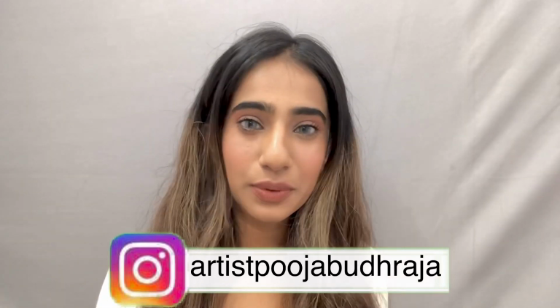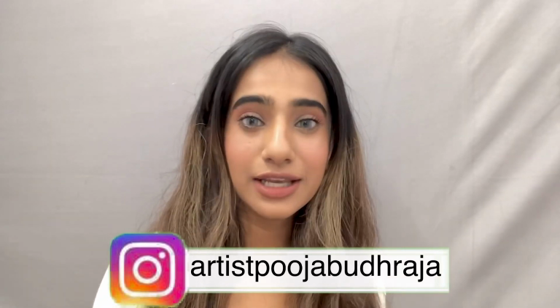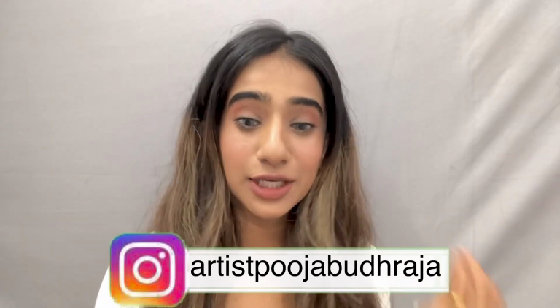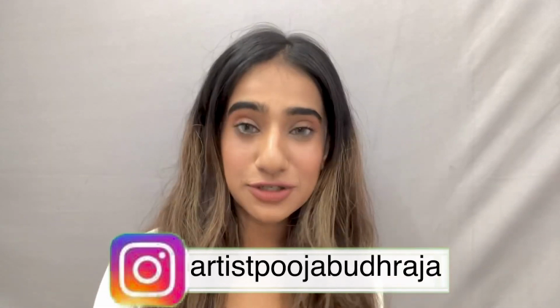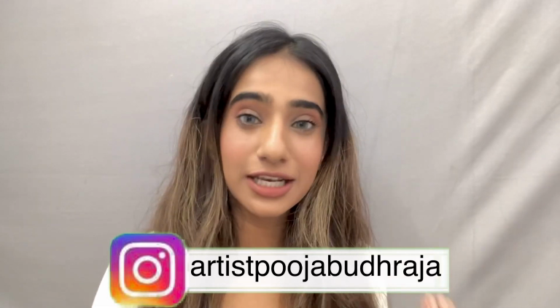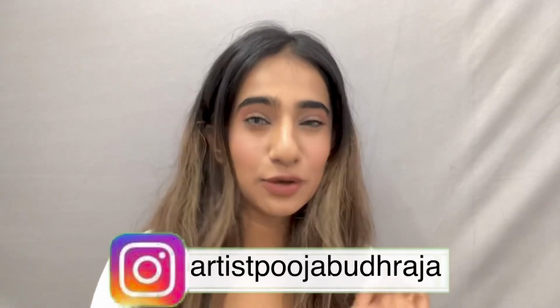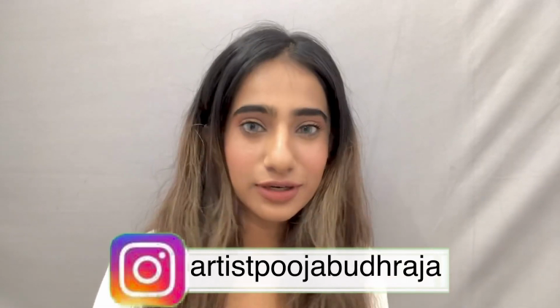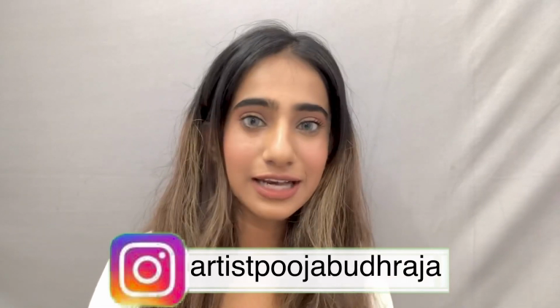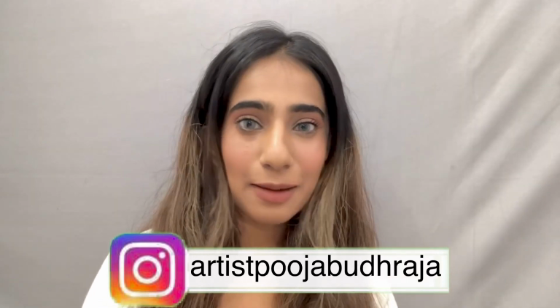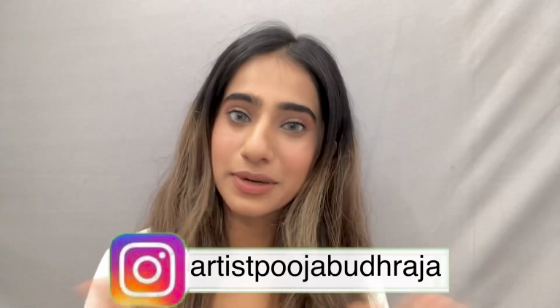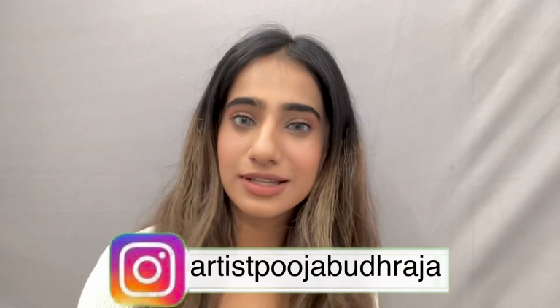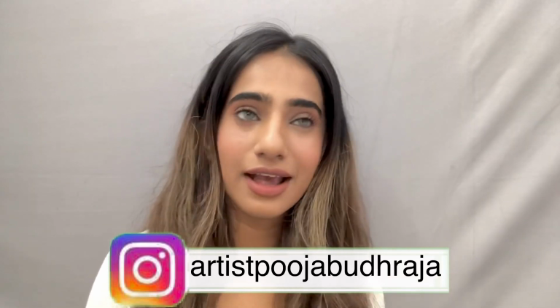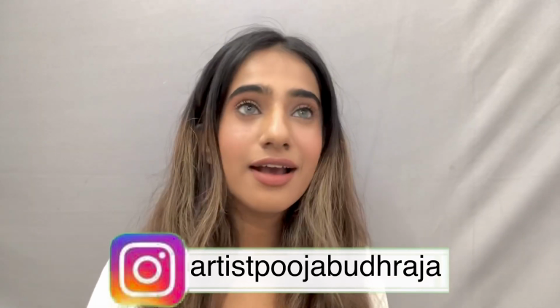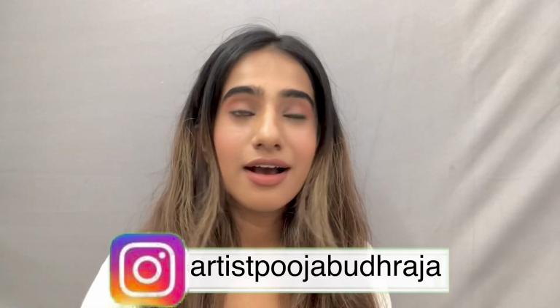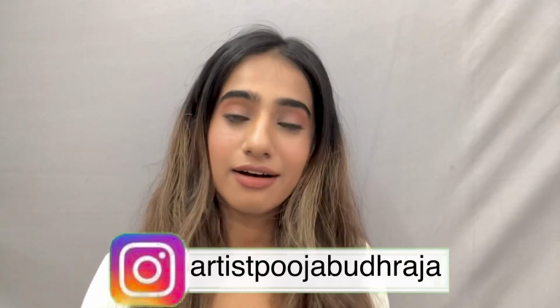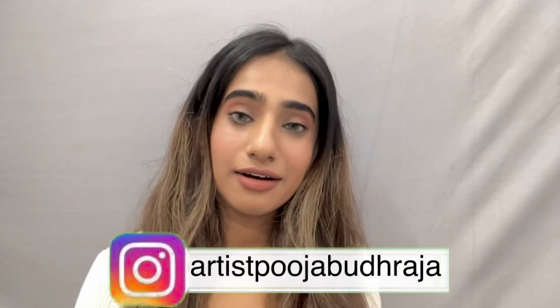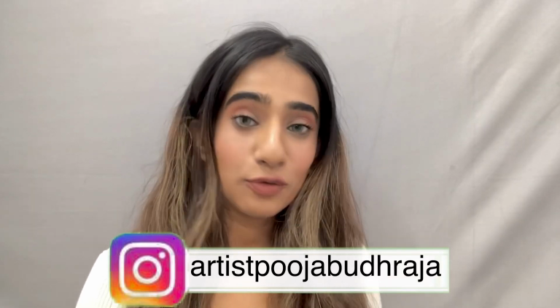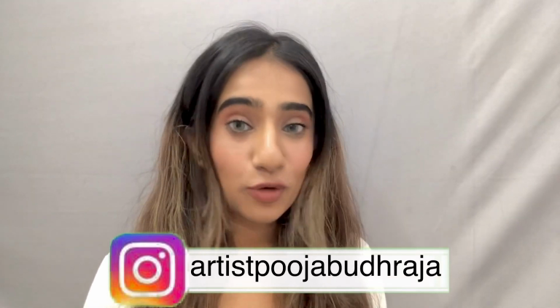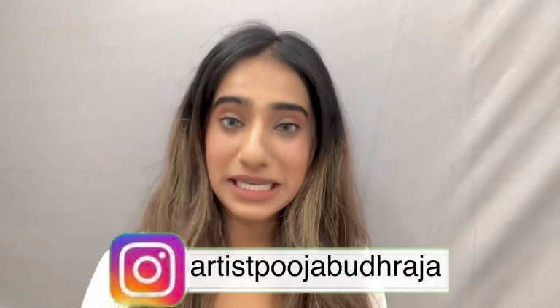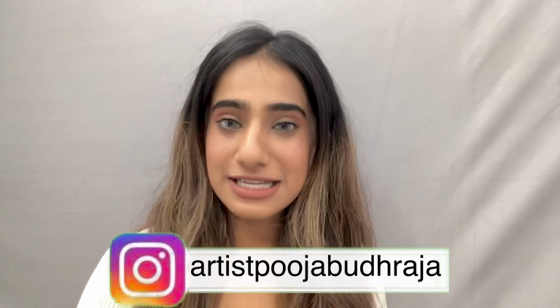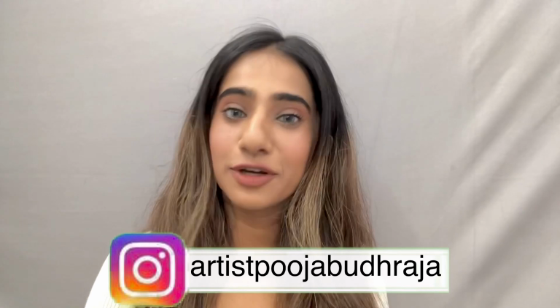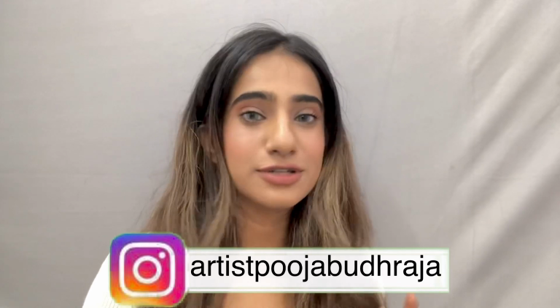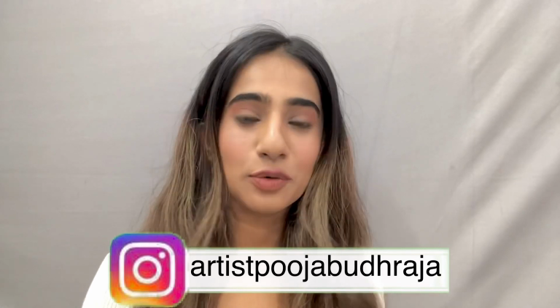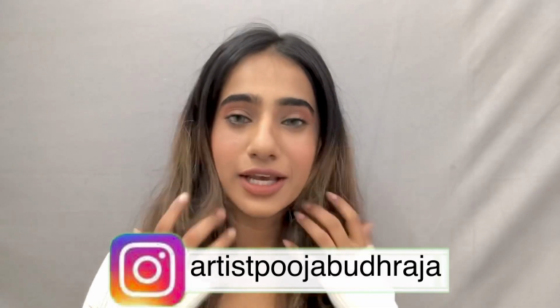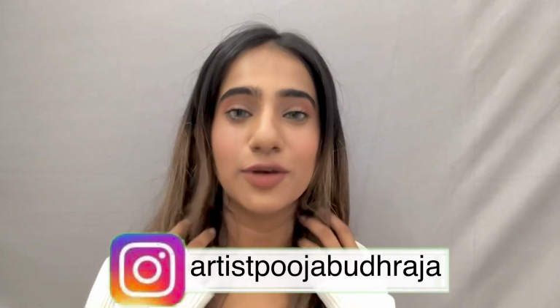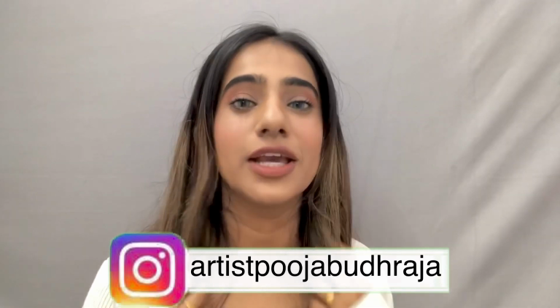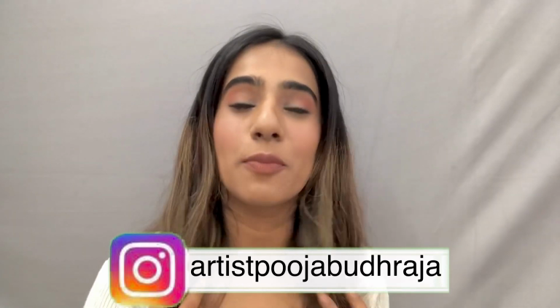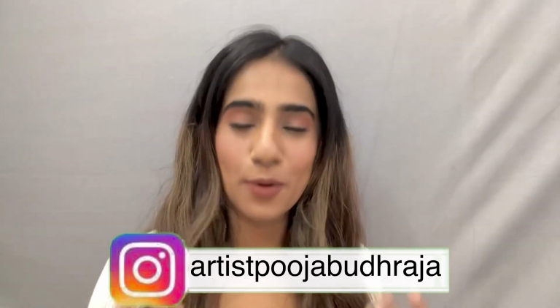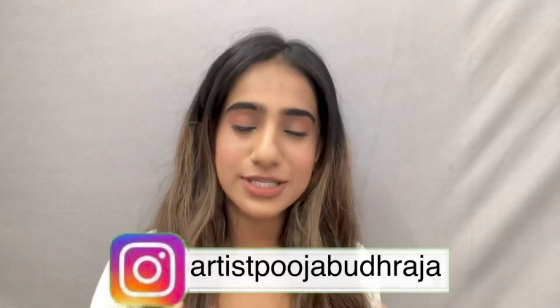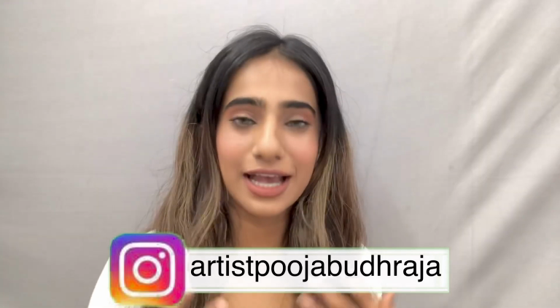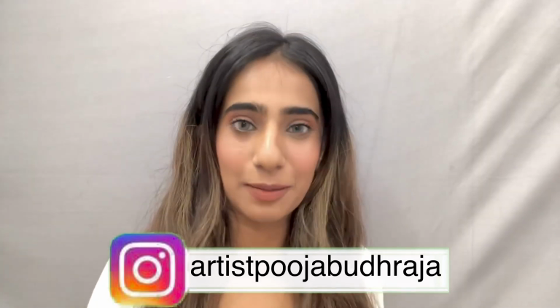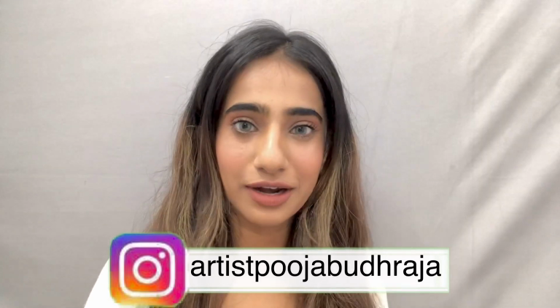It's a fresh, dewy, neutral, nude glam. Please watch this video because it is going to help you. I have kept my base very light because many people don't like to keep their base heavy.